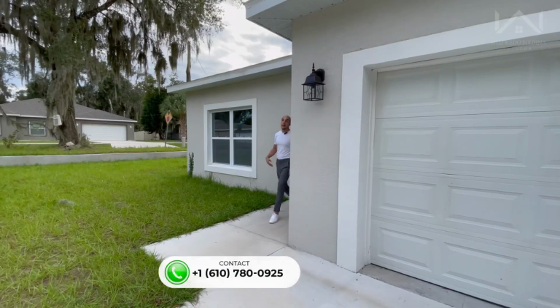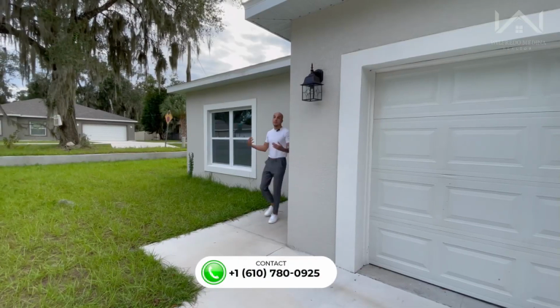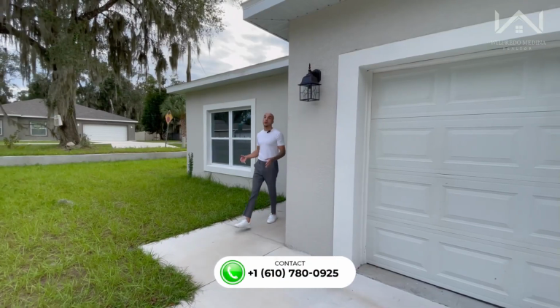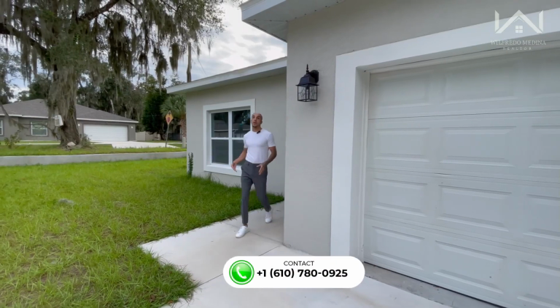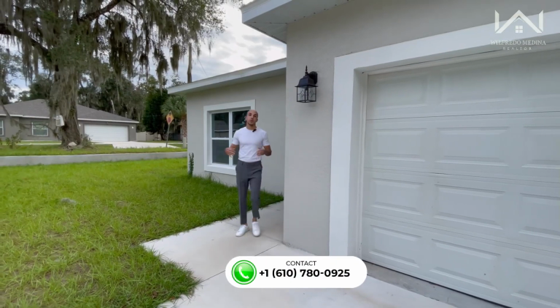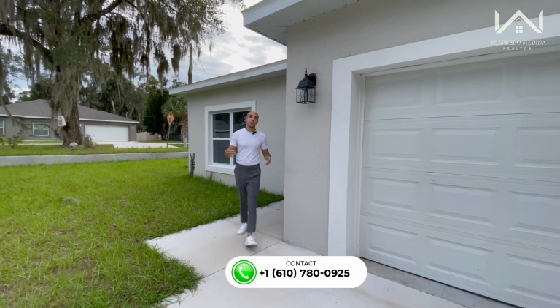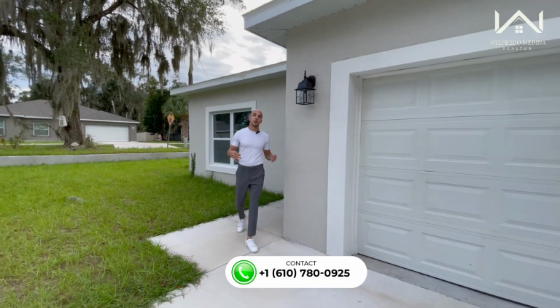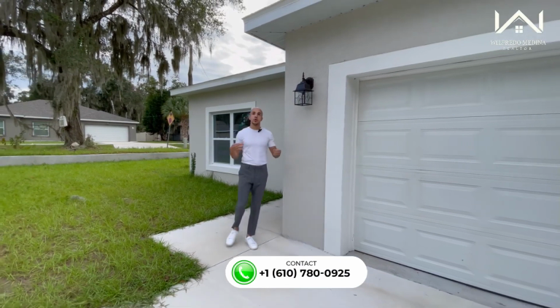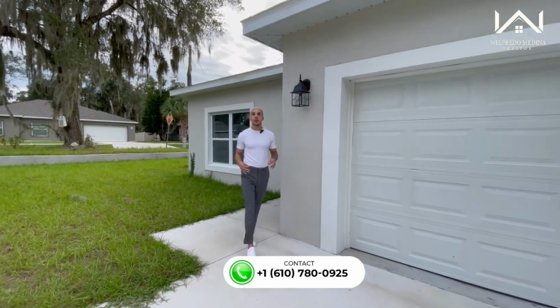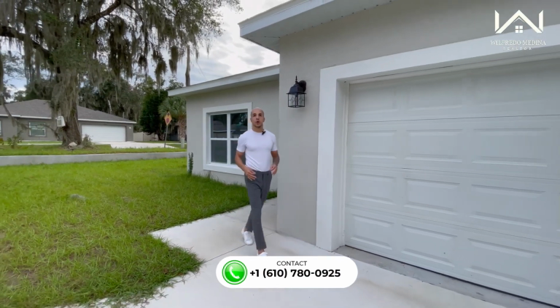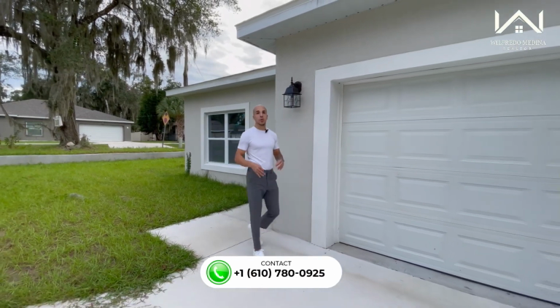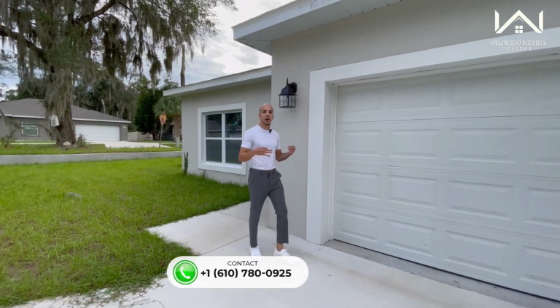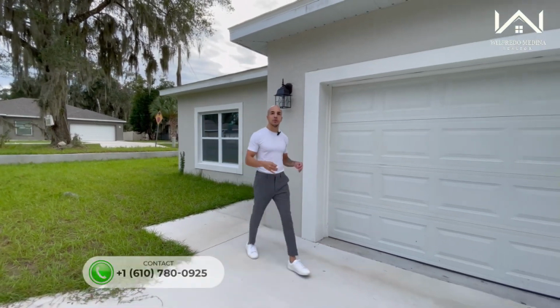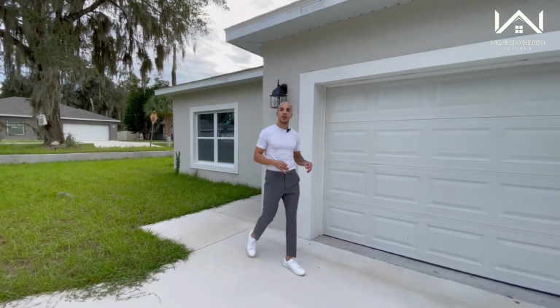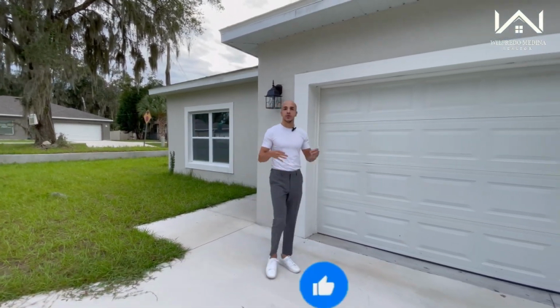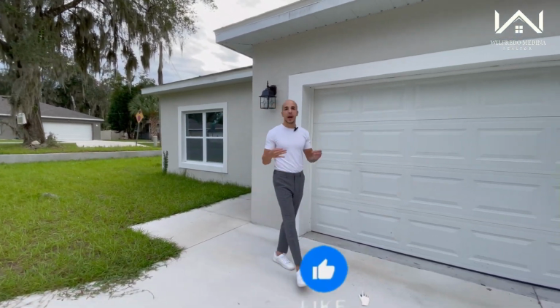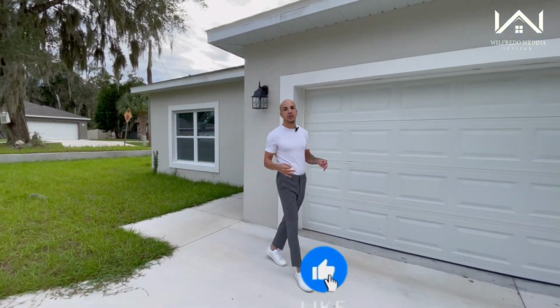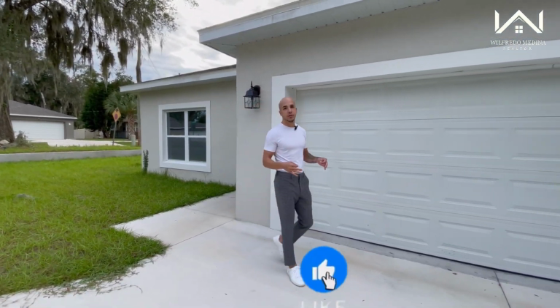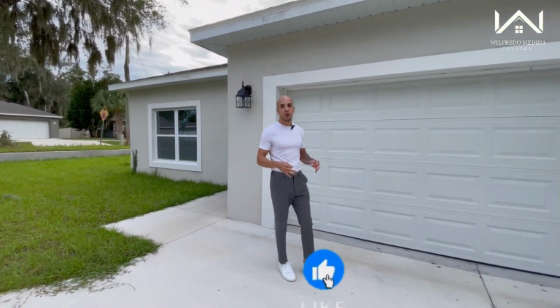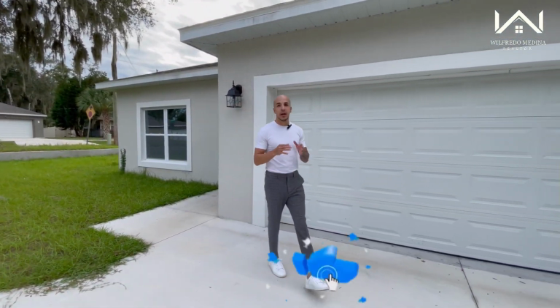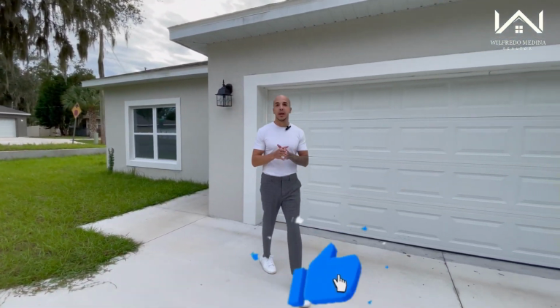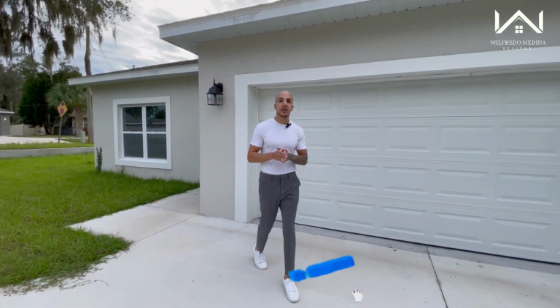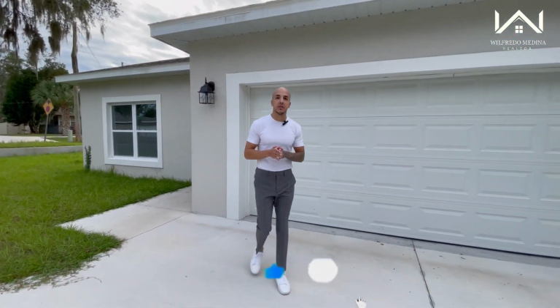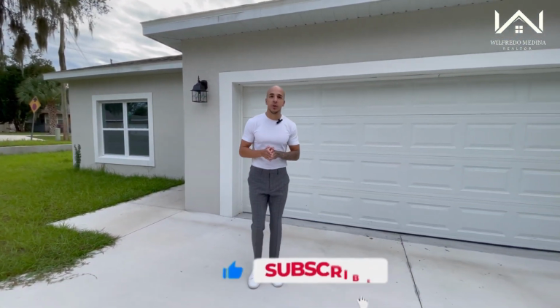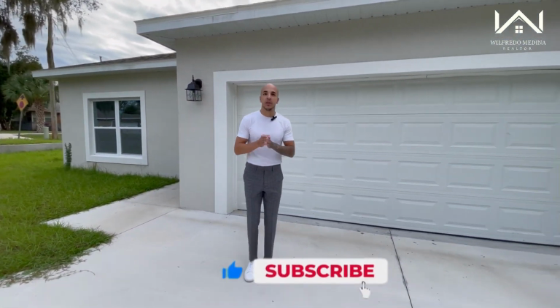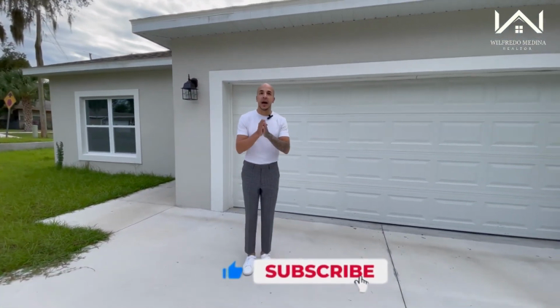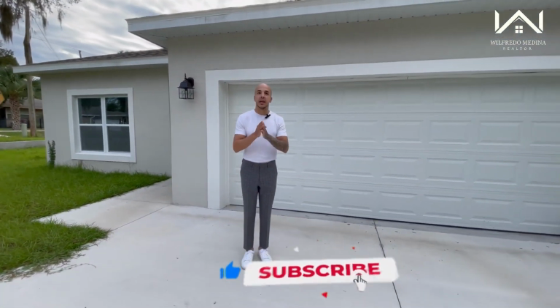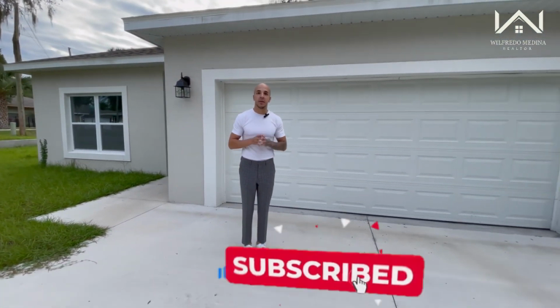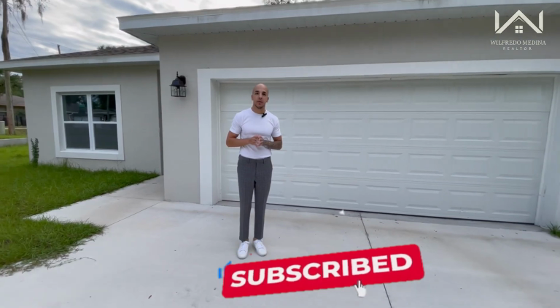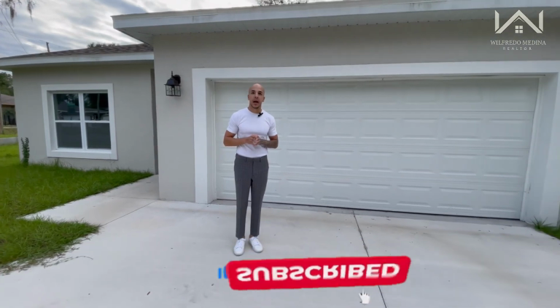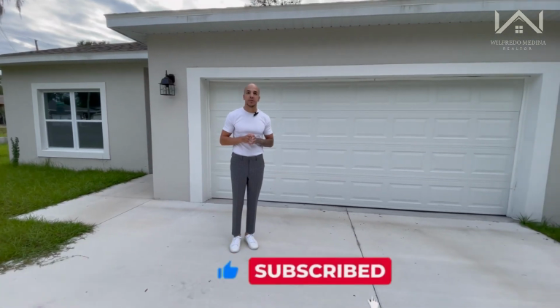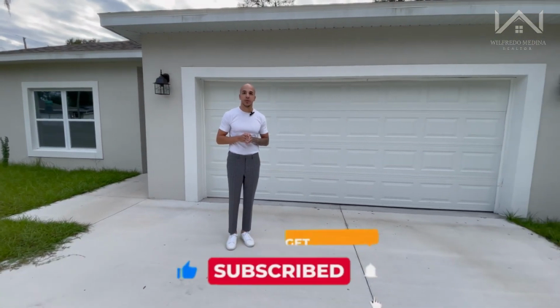If you're looking for an affordable new construction home with luxury finishes right here in Central Florida, keep watching this video because I think I found a perfect option for you.